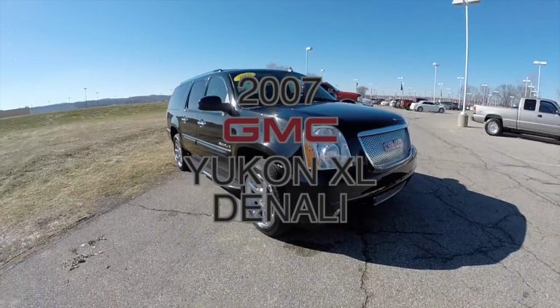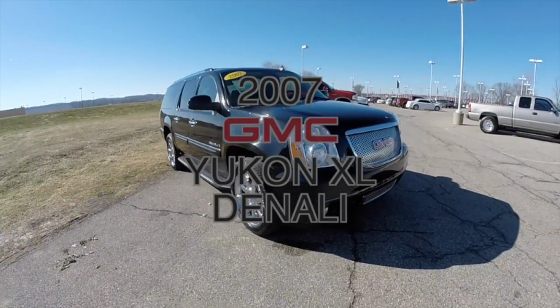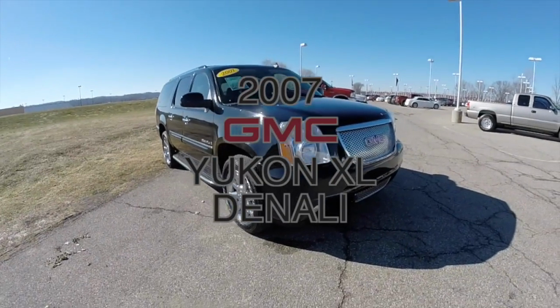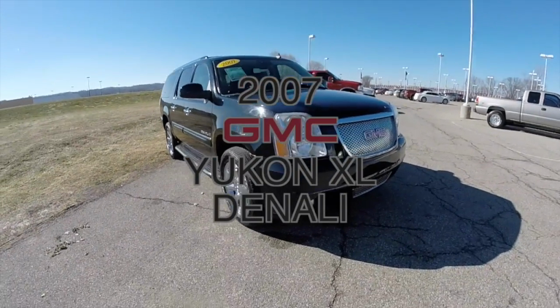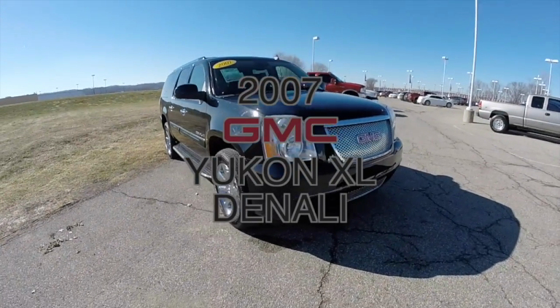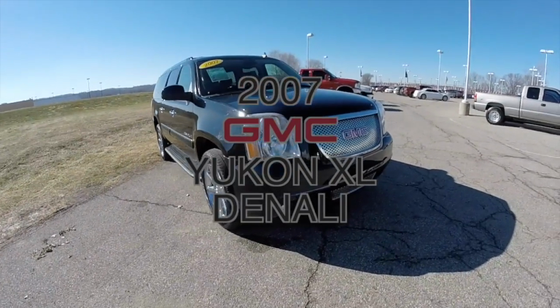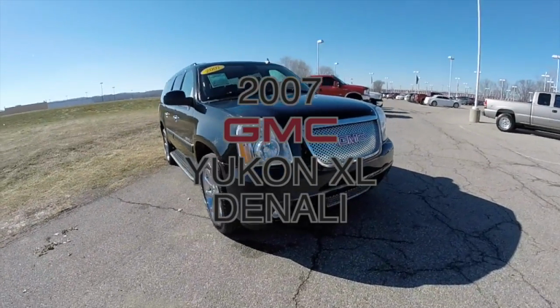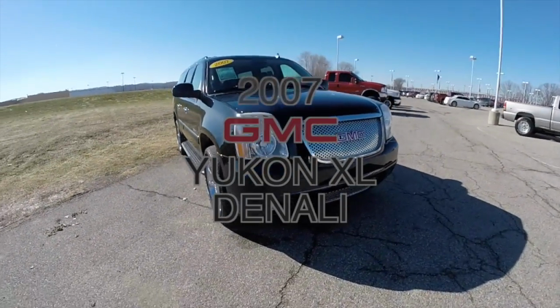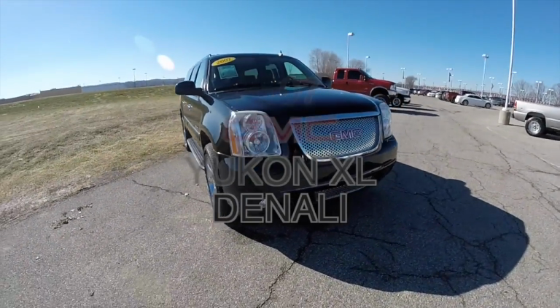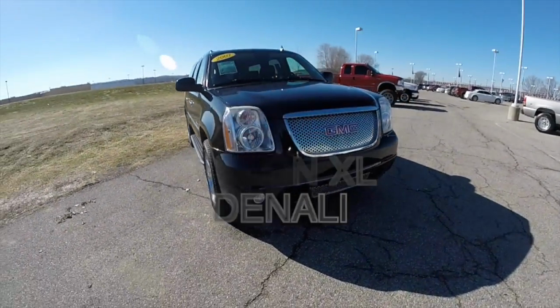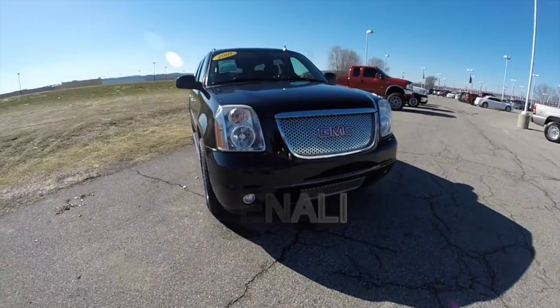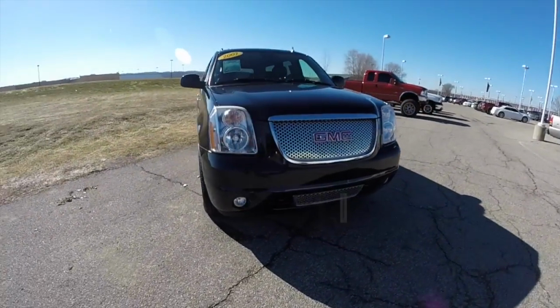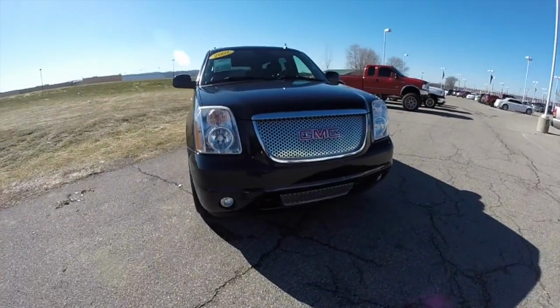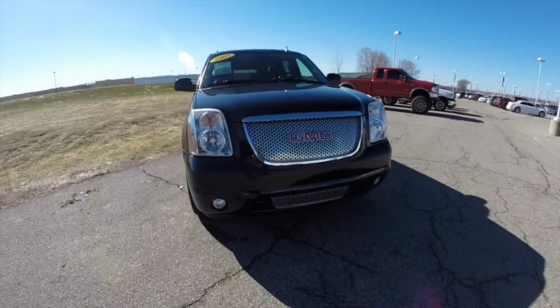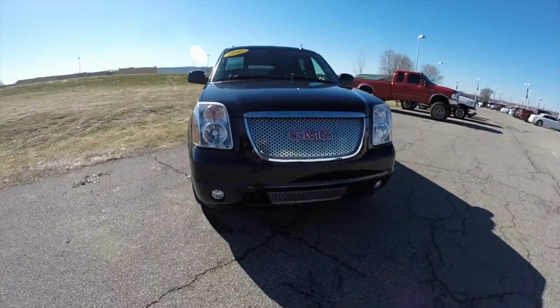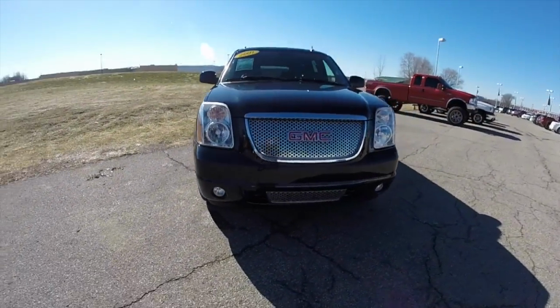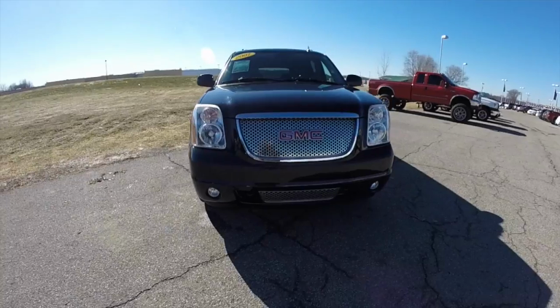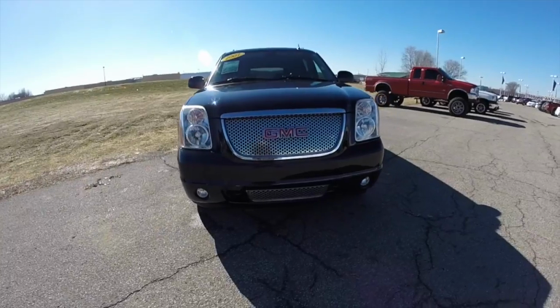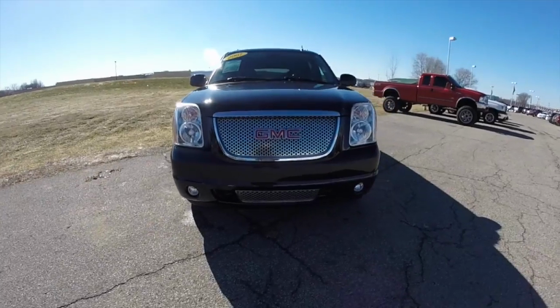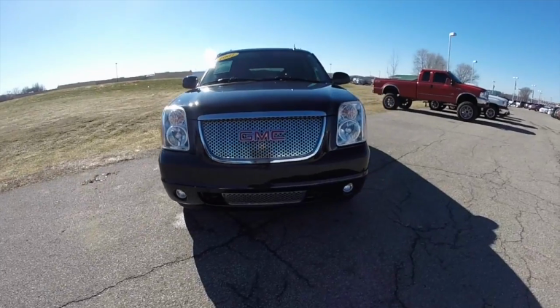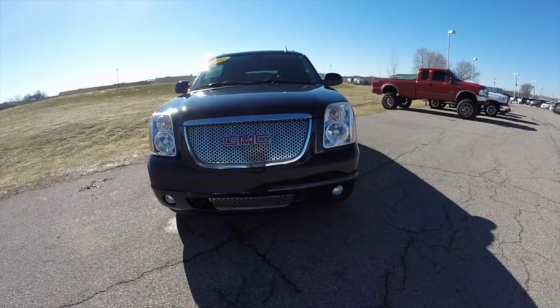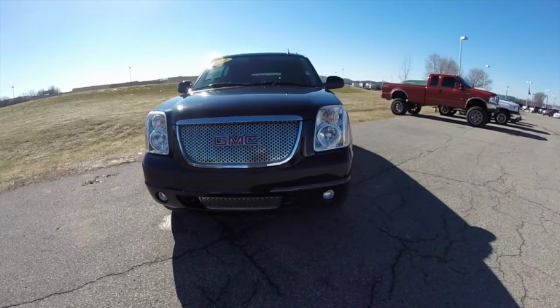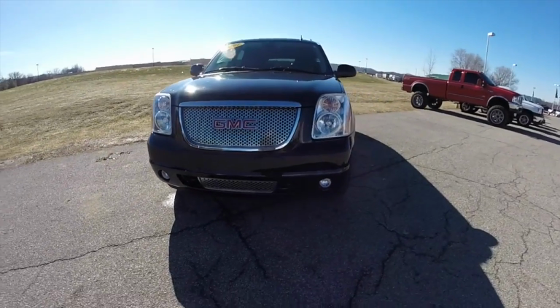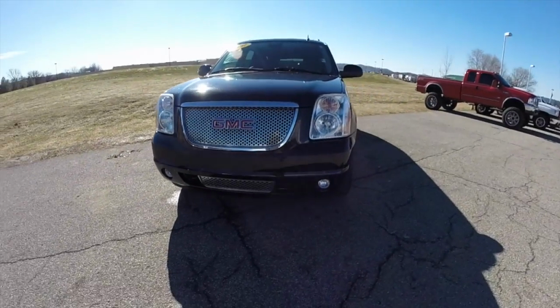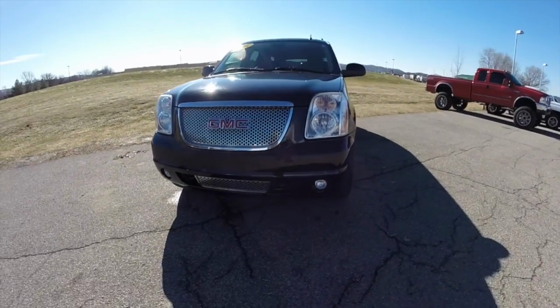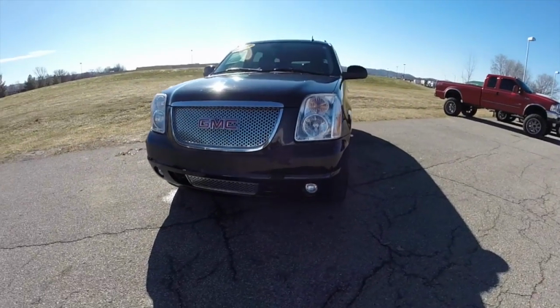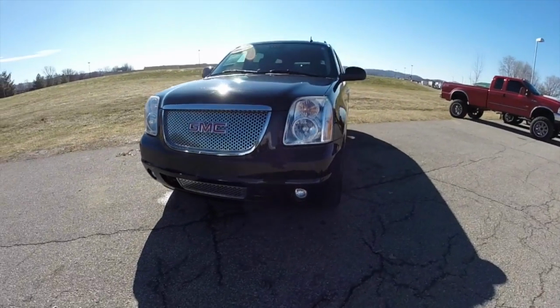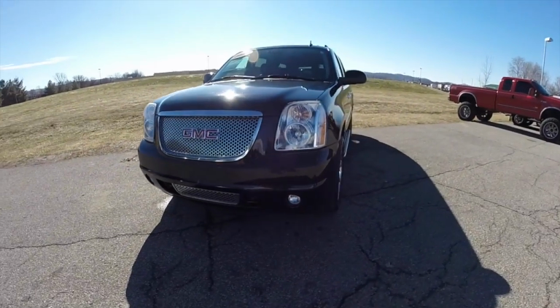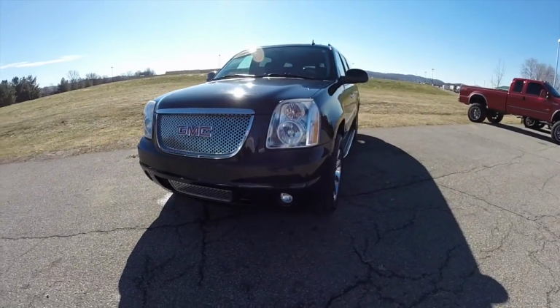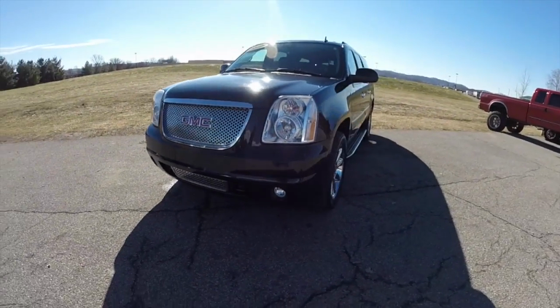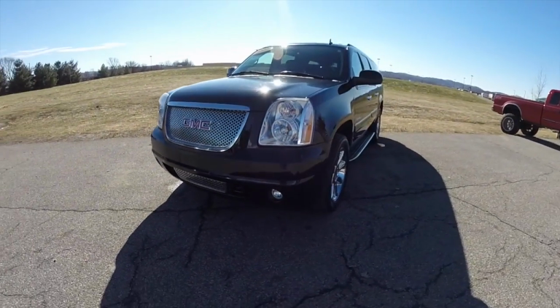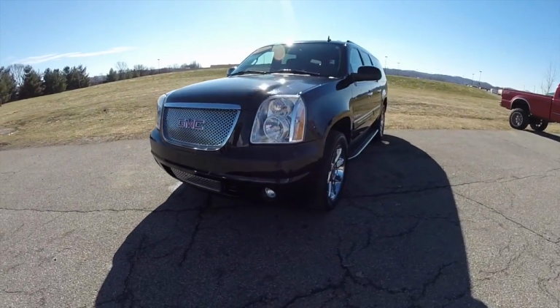Hello everyone, today we're going to take a quick walk-around look at this 2007 GMC Yukon XL Denali.